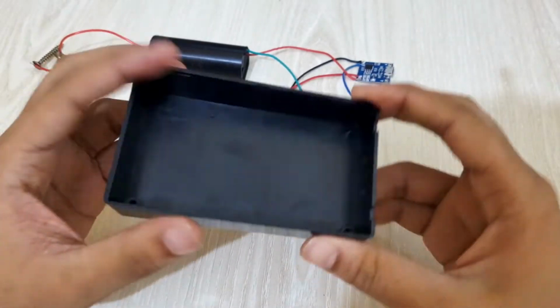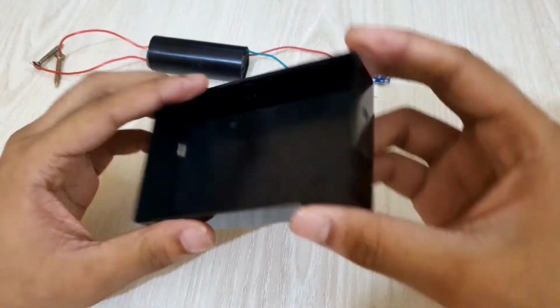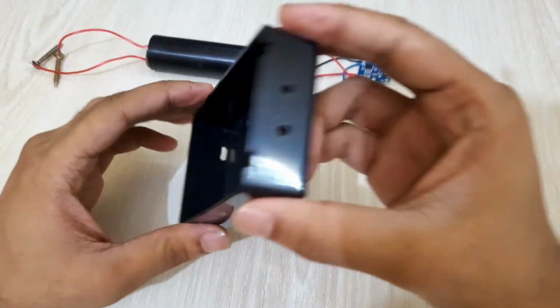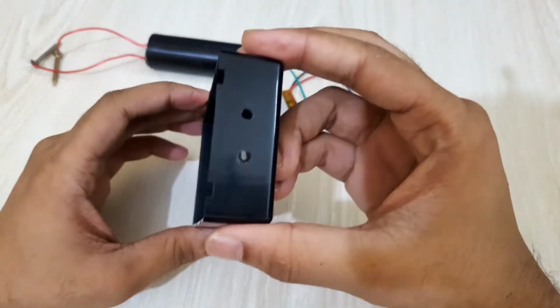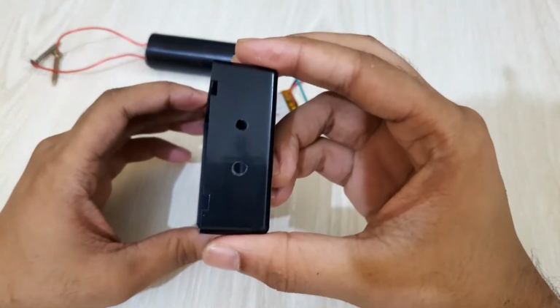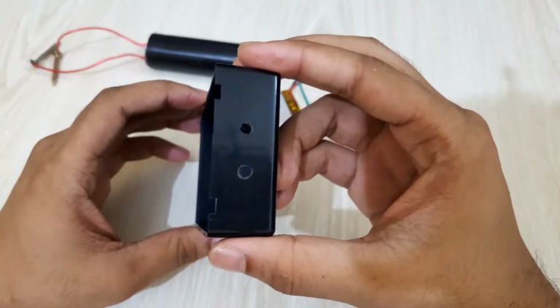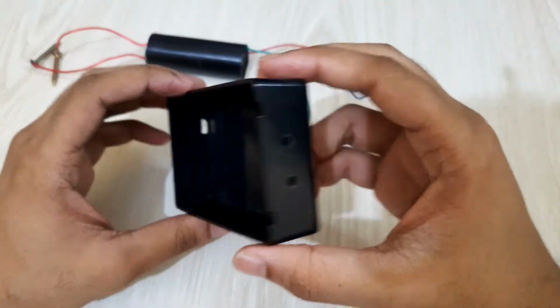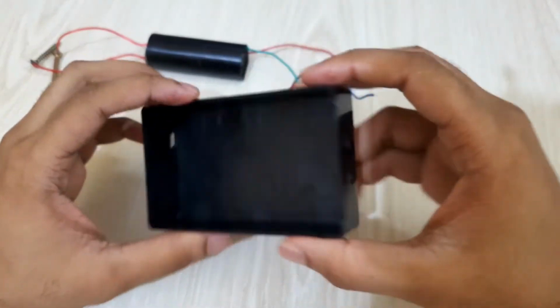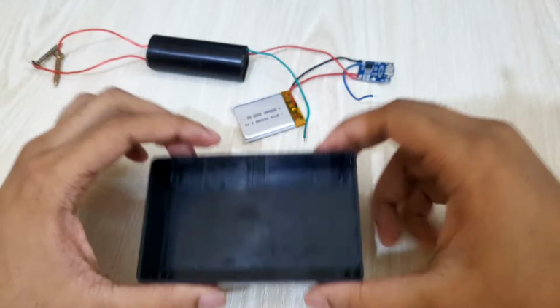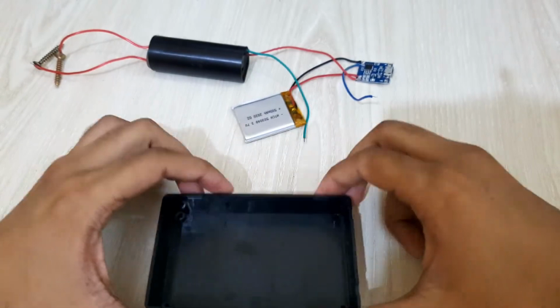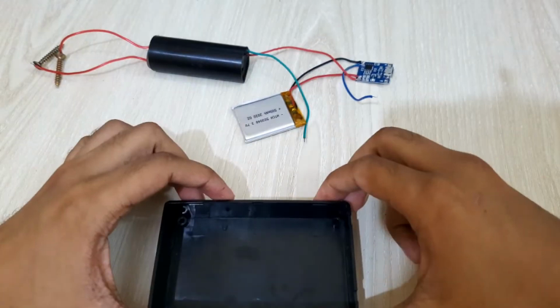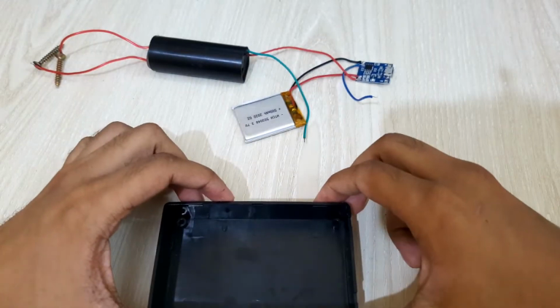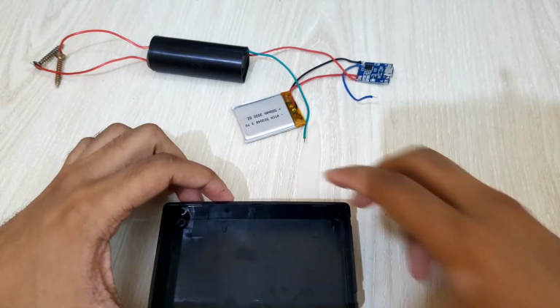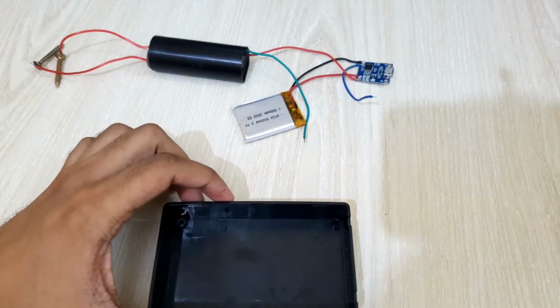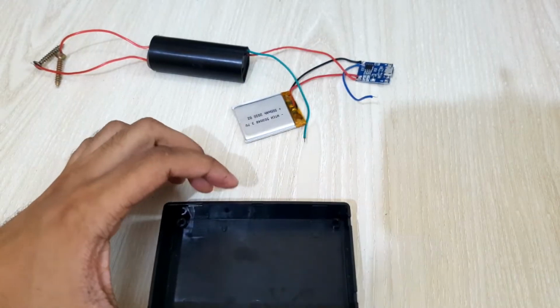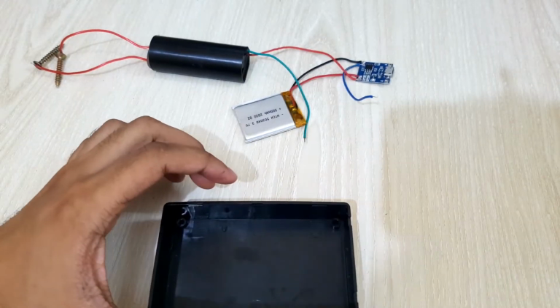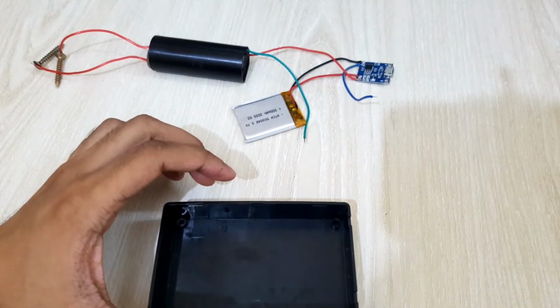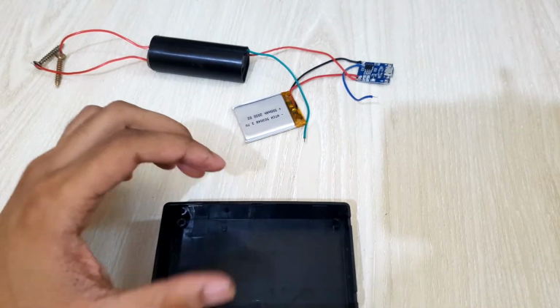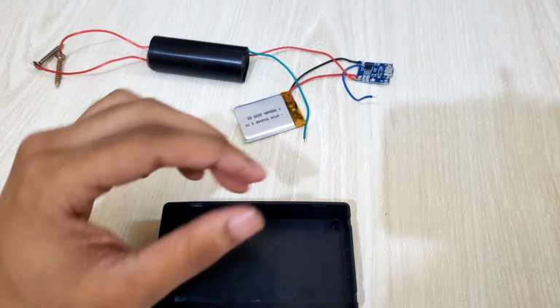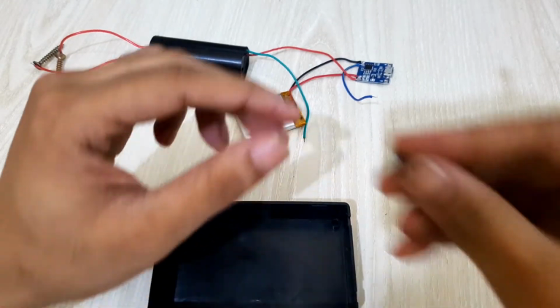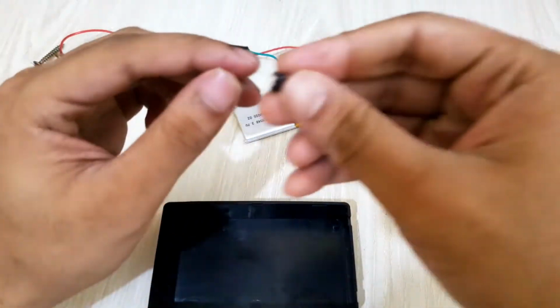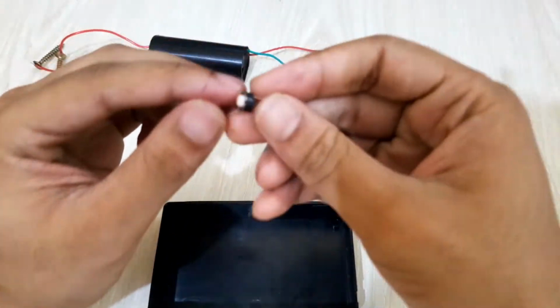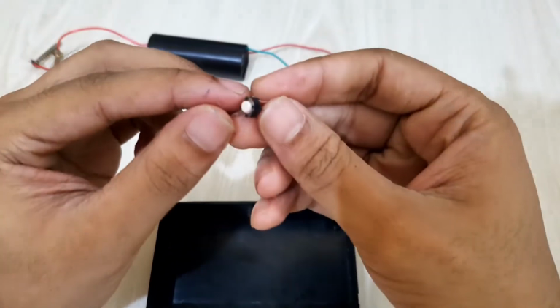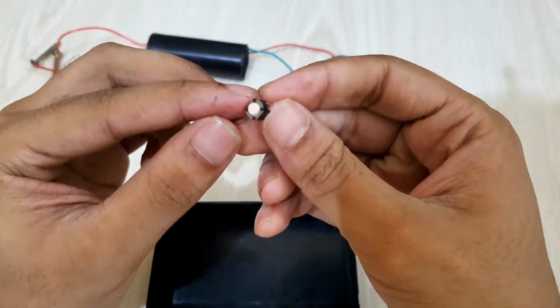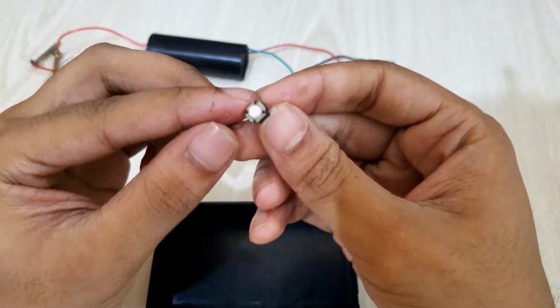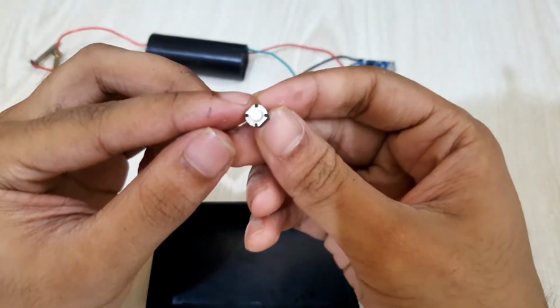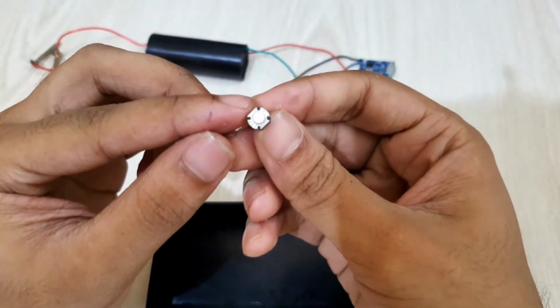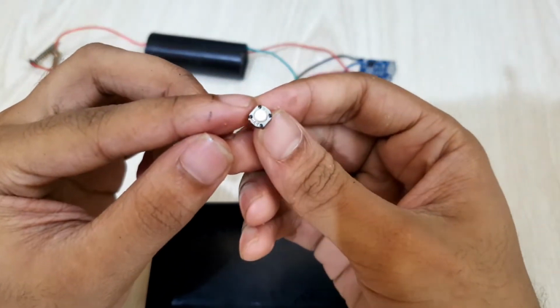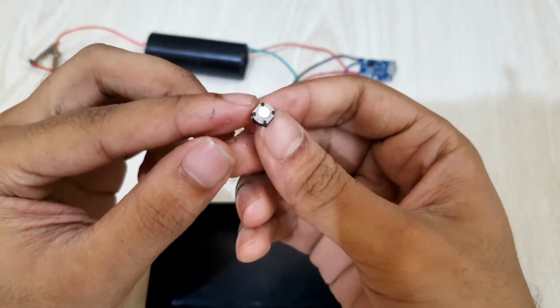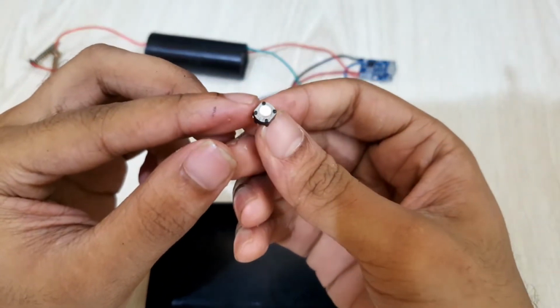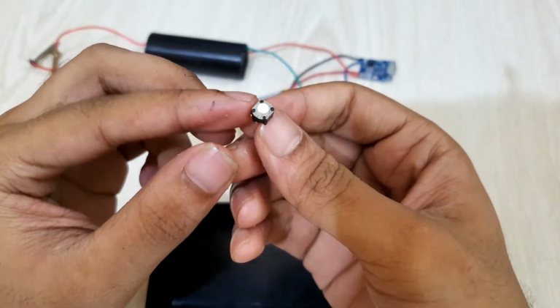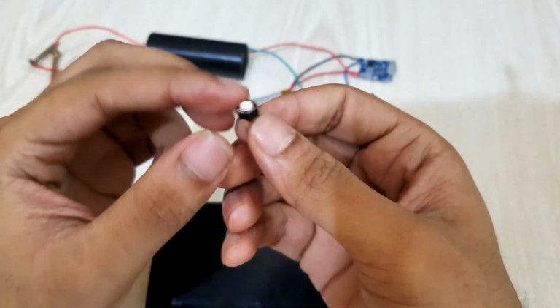Now, I'll solder the switch and put every component inside the box.